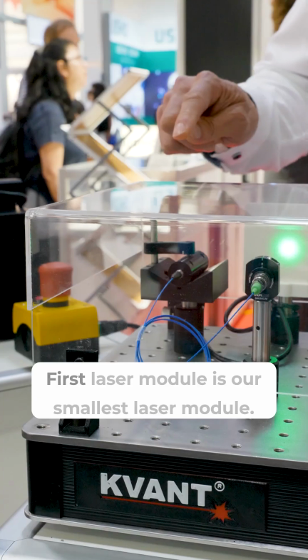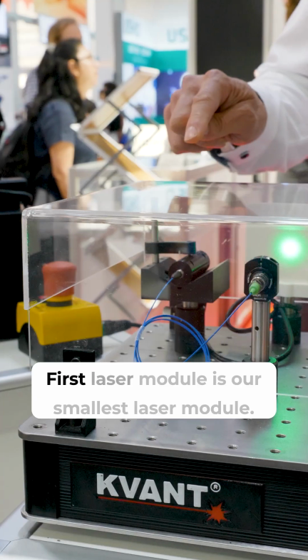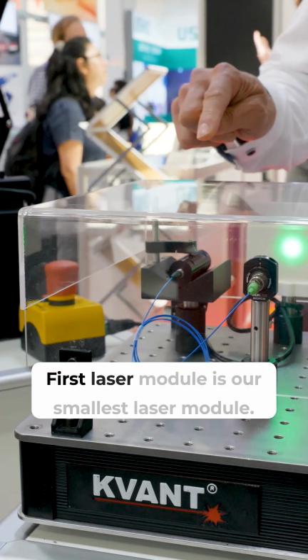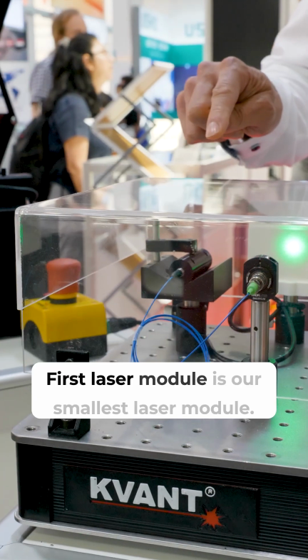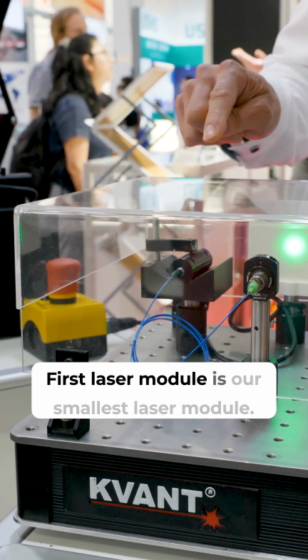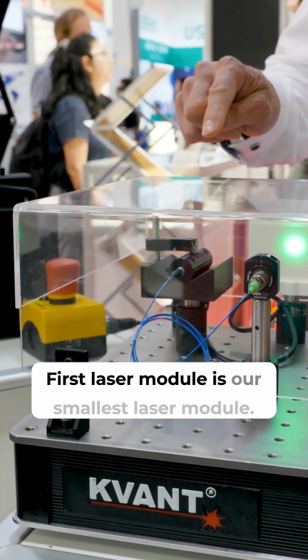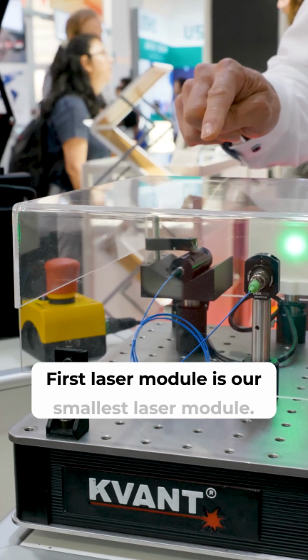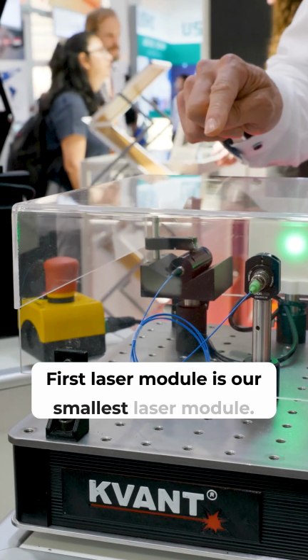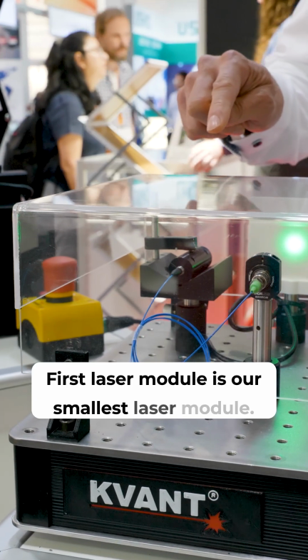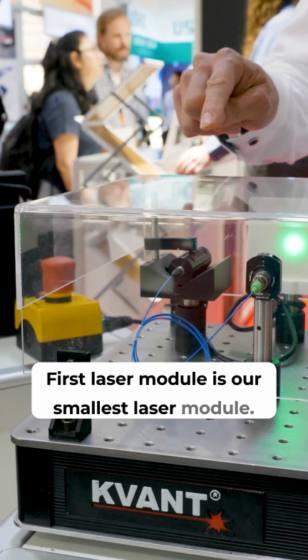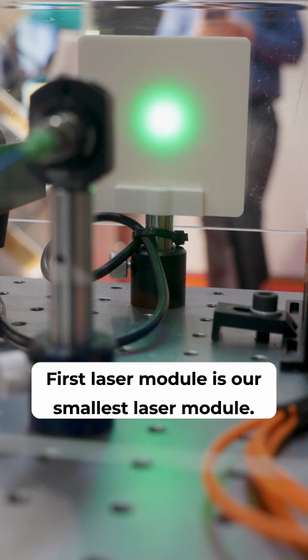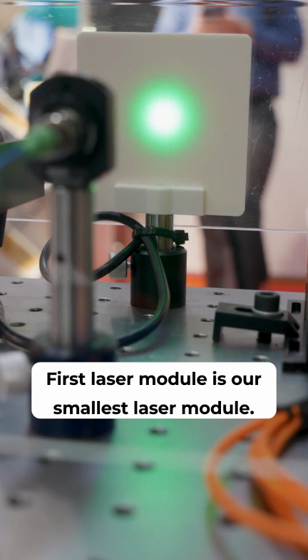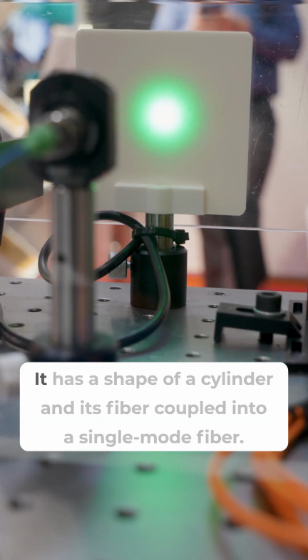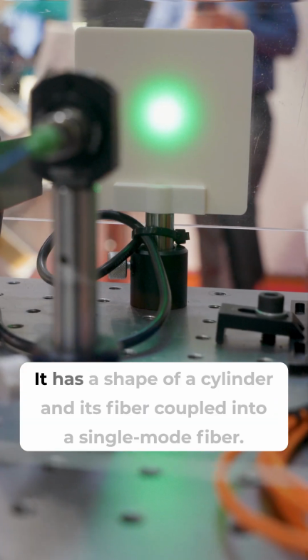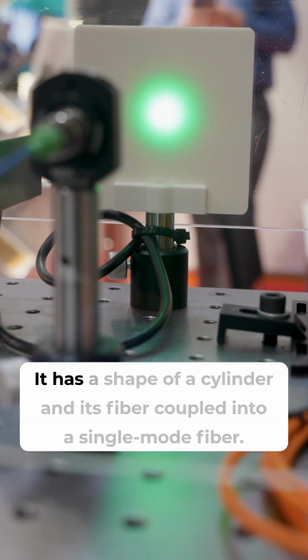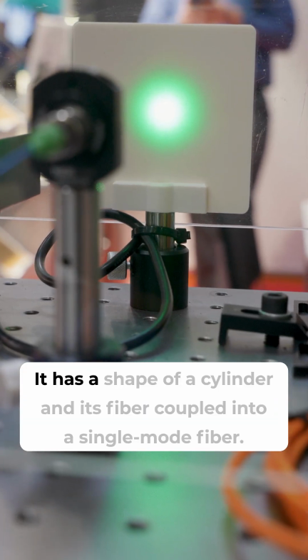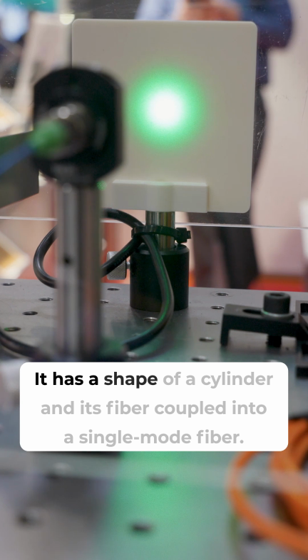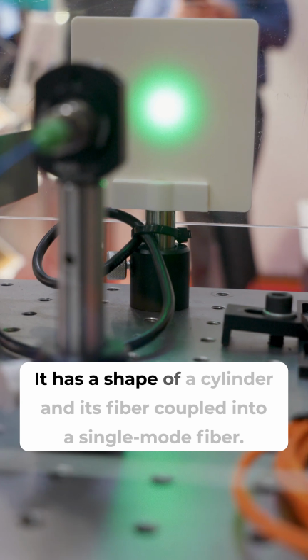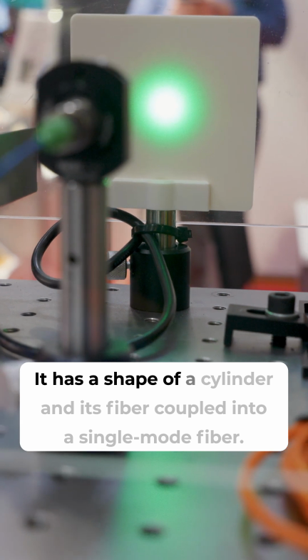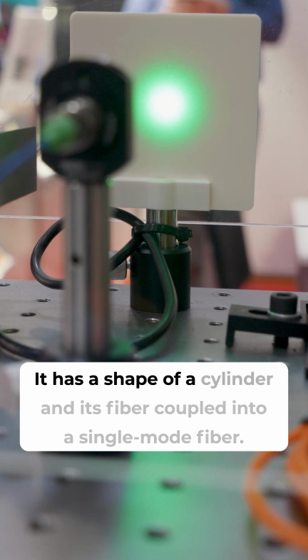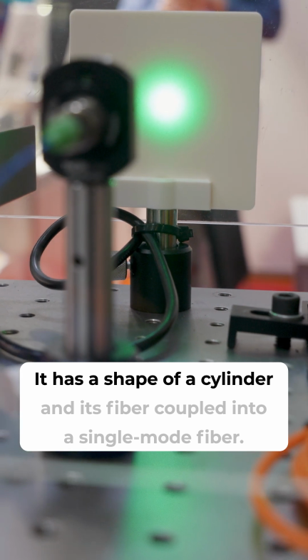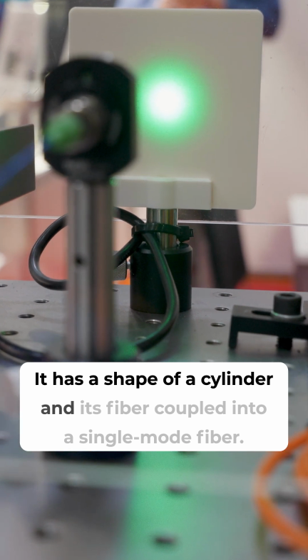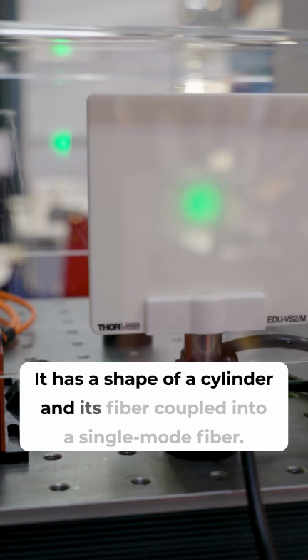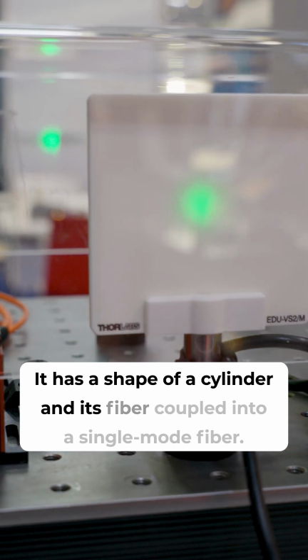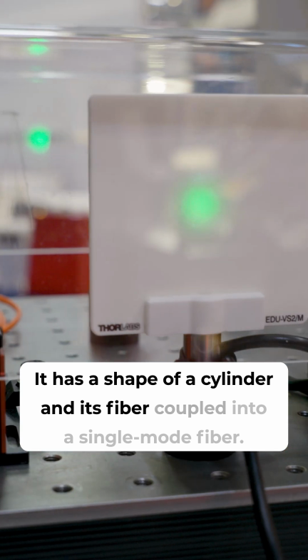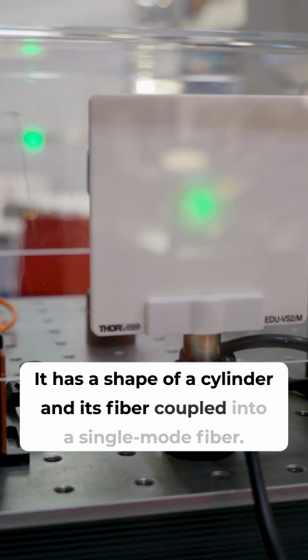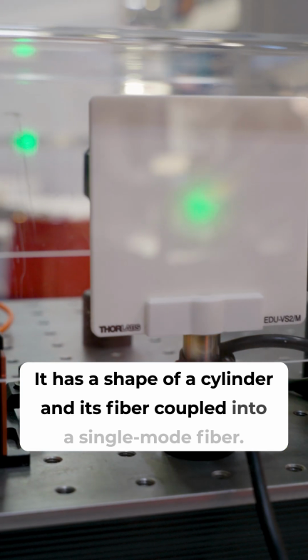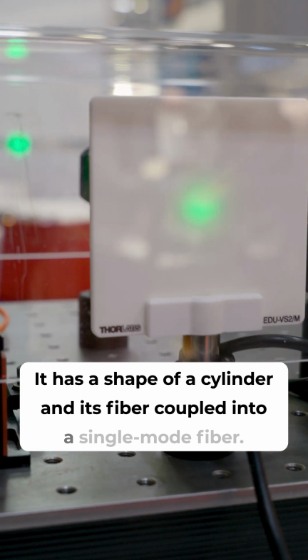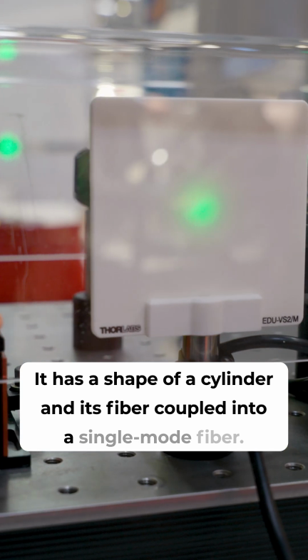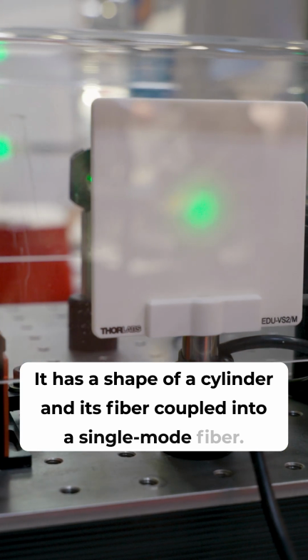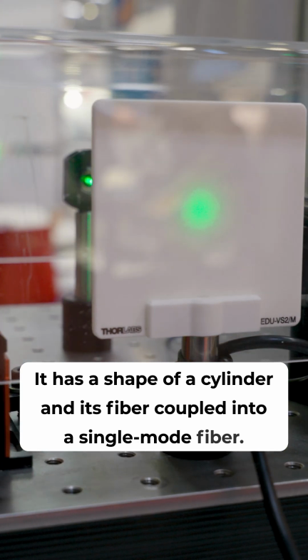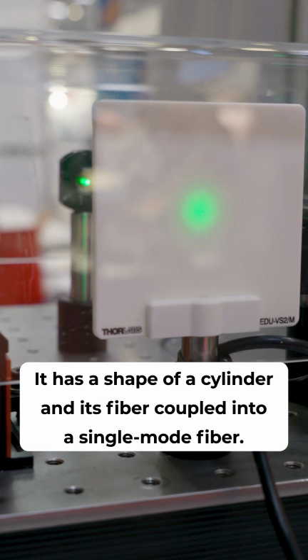The first laser module is our smallest laser module. It has the shape of a cylinder and it's fiber coupled into a single mode fiber.